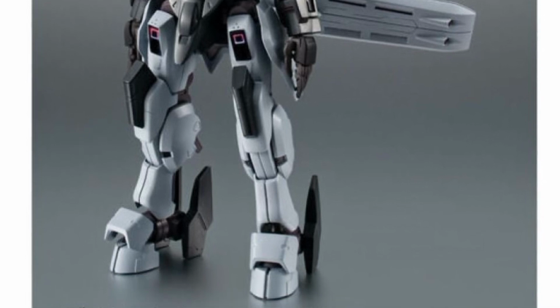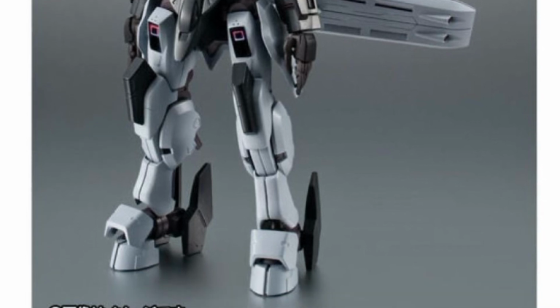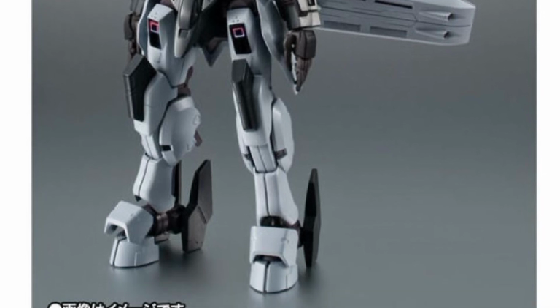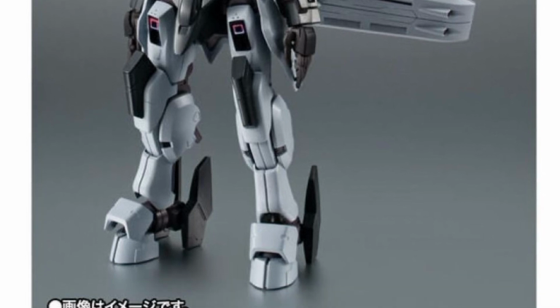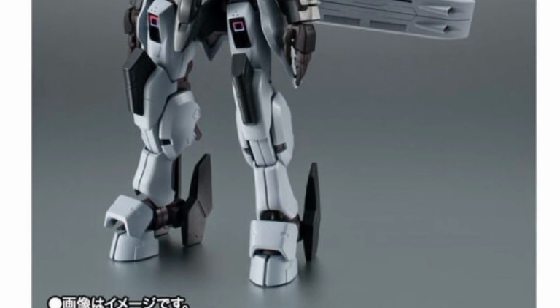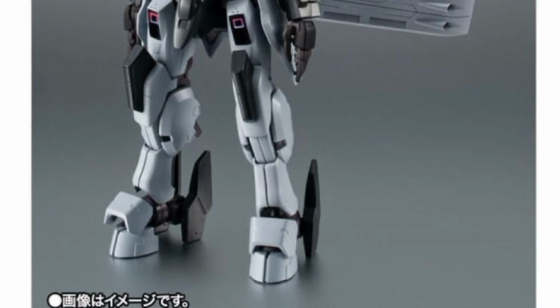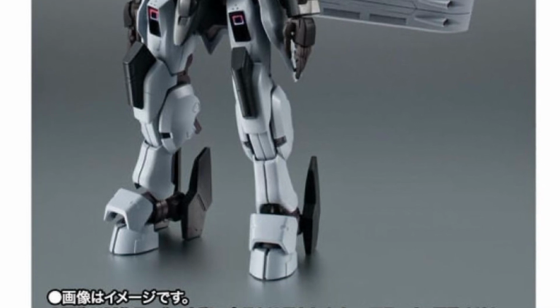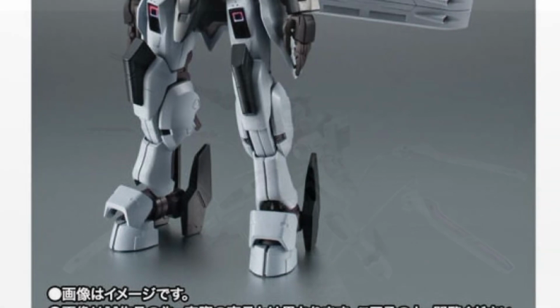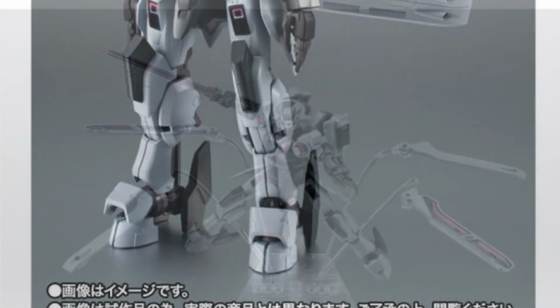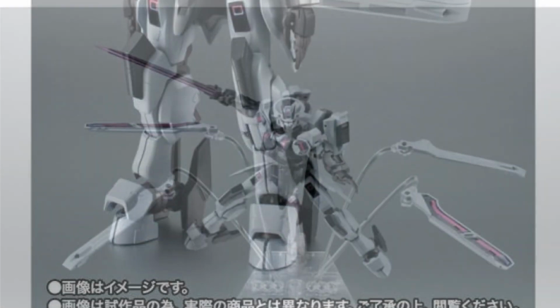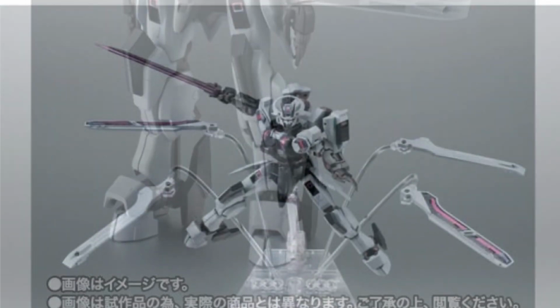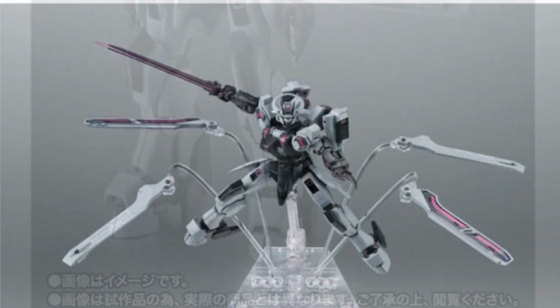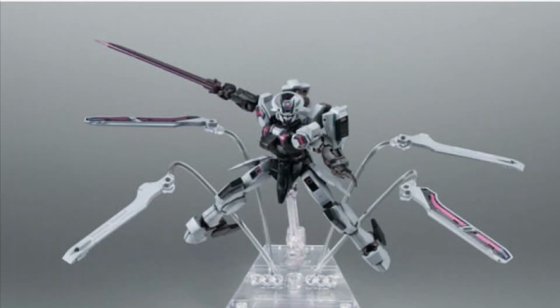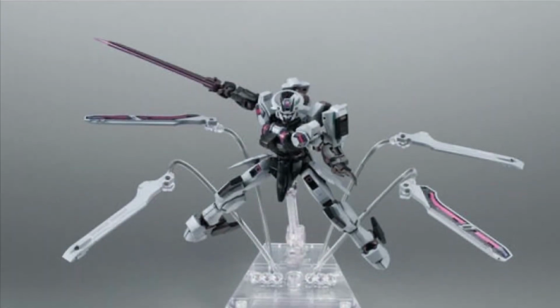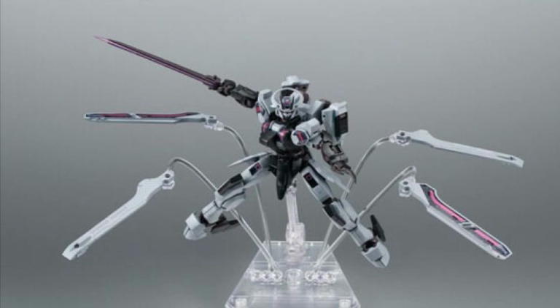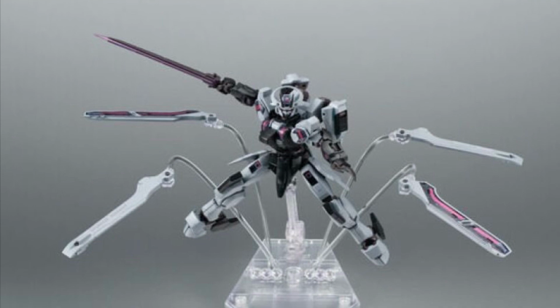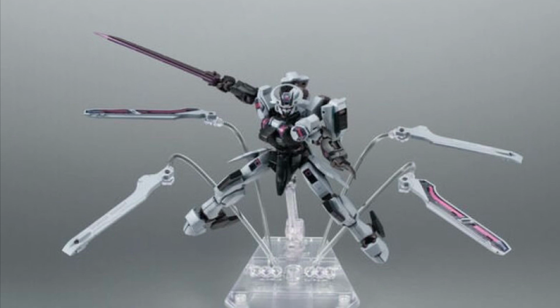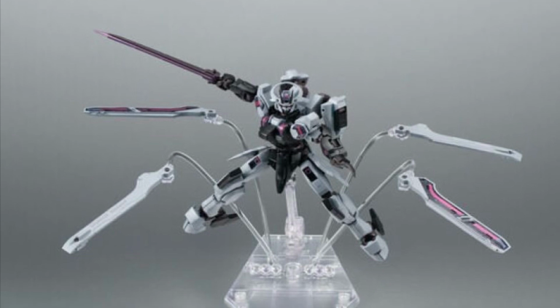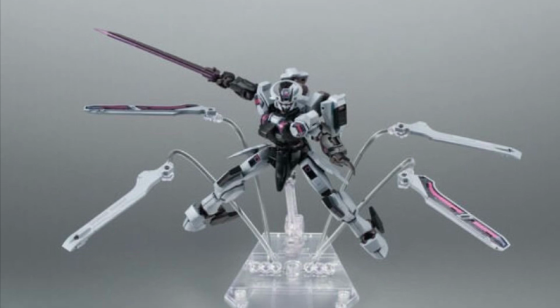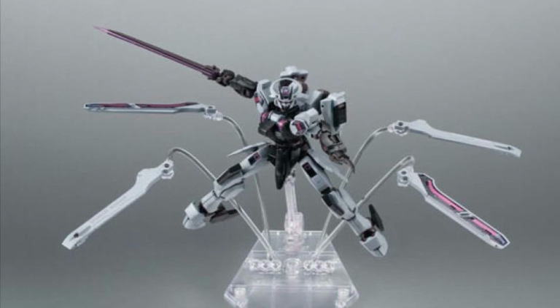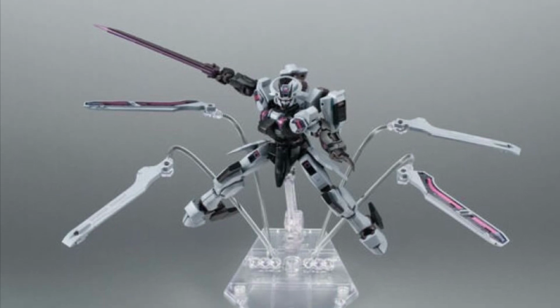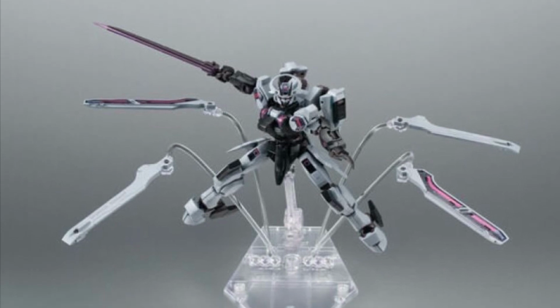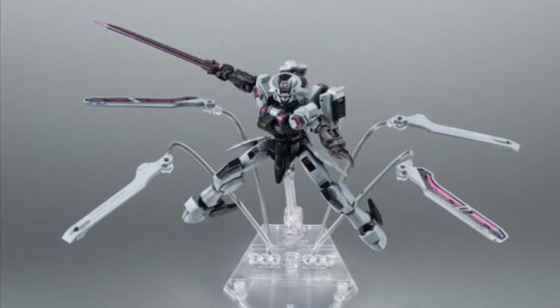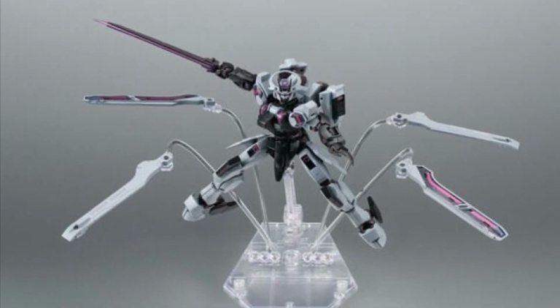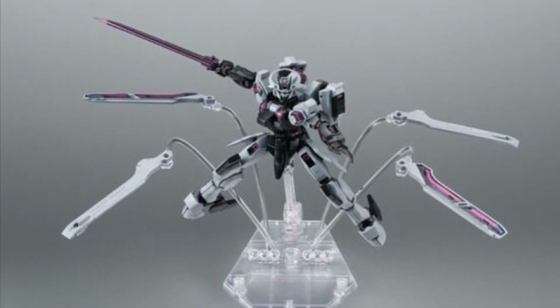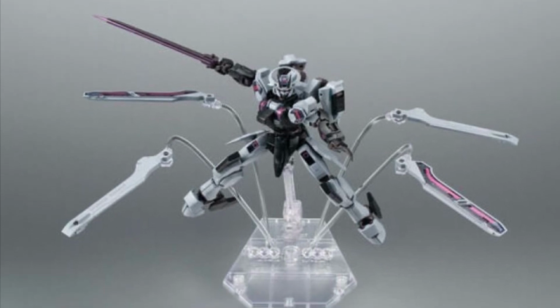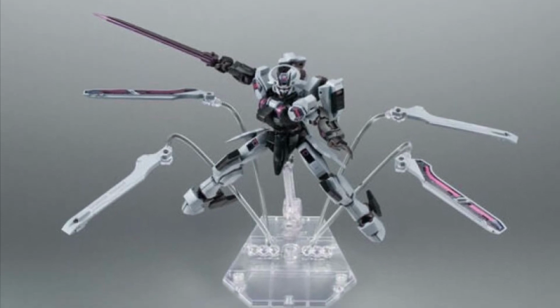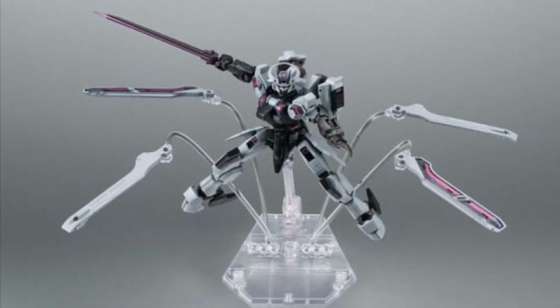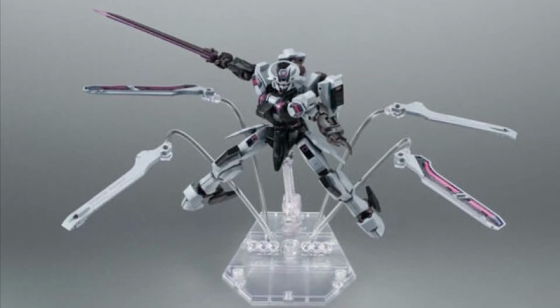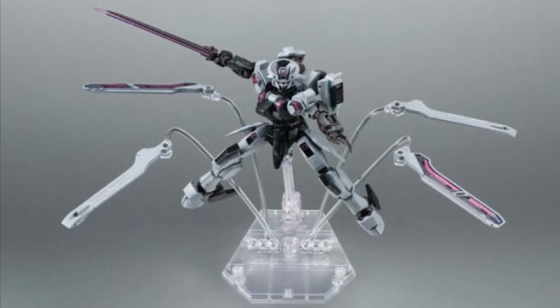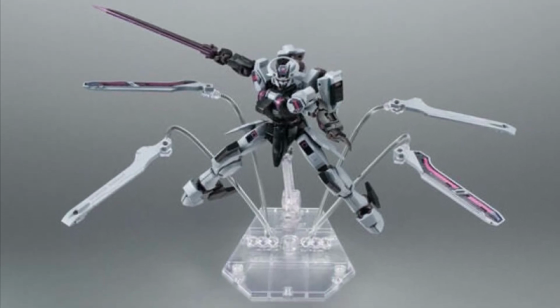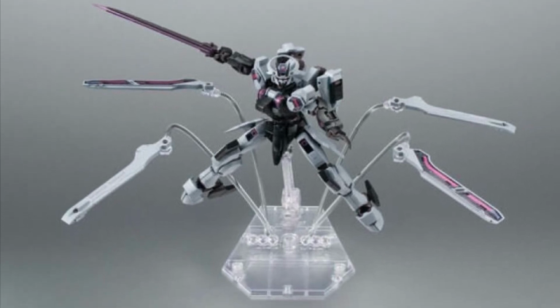Alright, anyway, it's available right now over at Anime Export — link in the description of the video. Let us know what you guys think. Alright, take care.